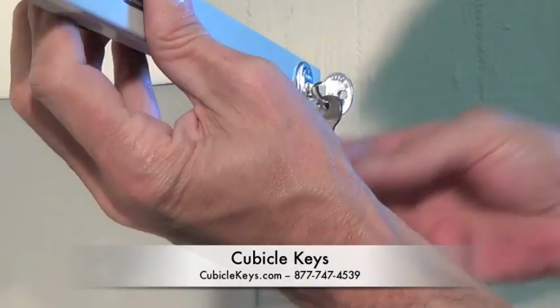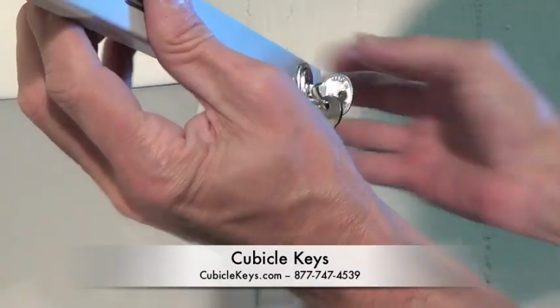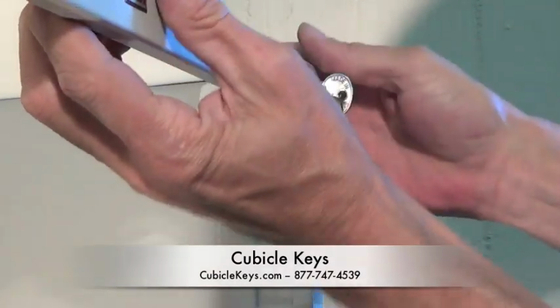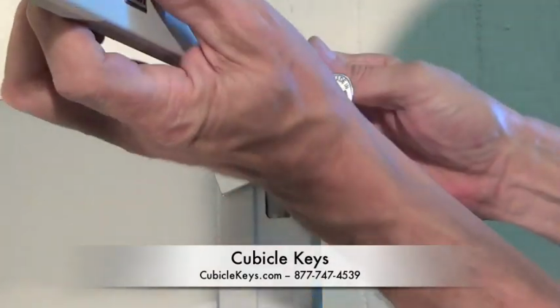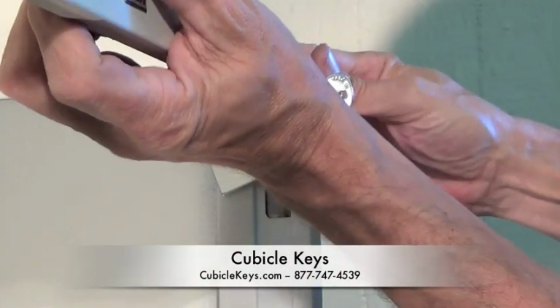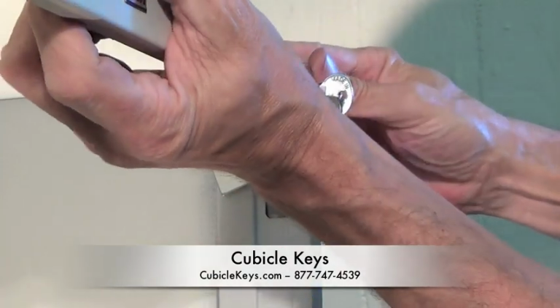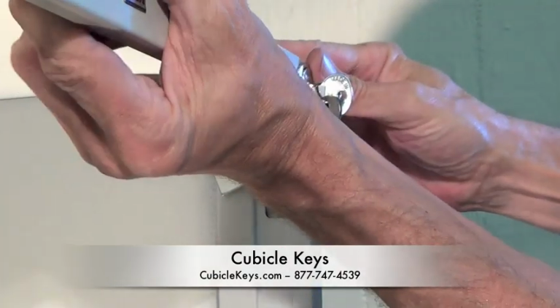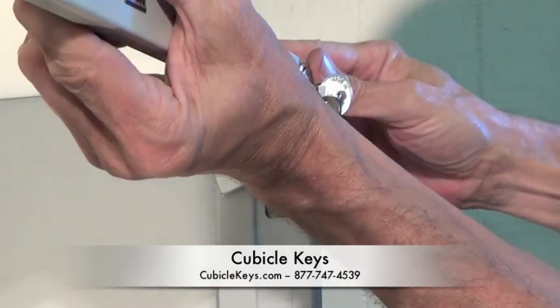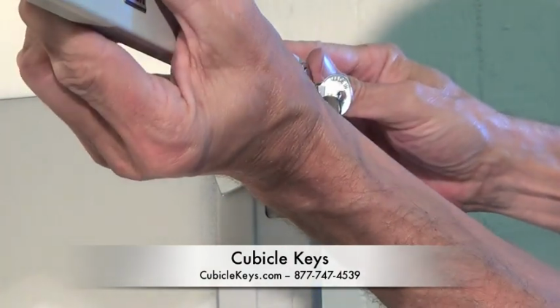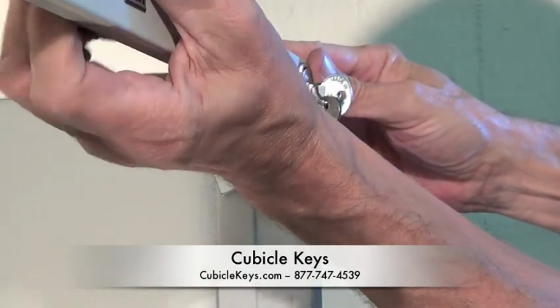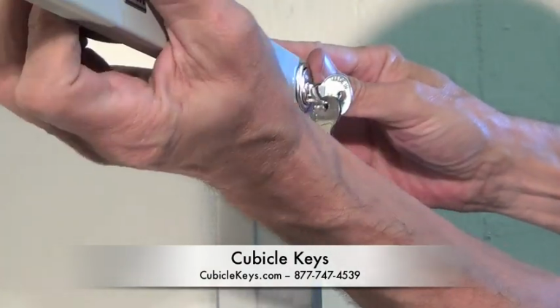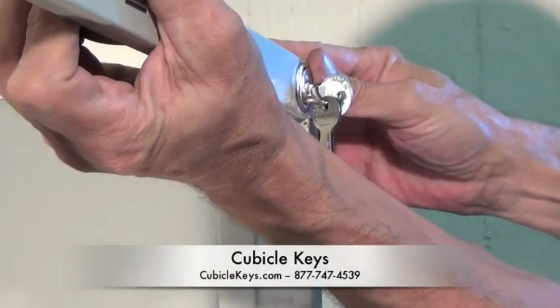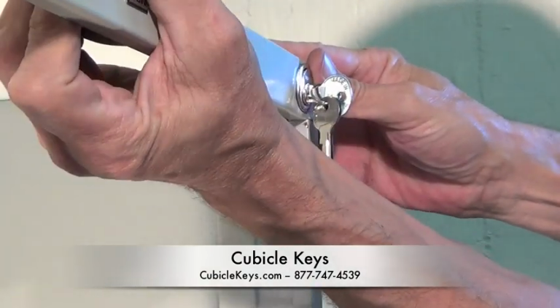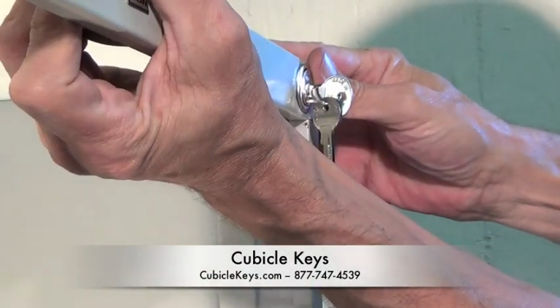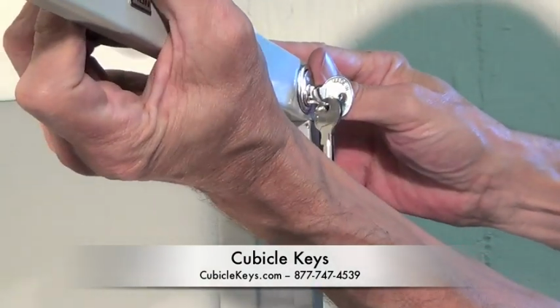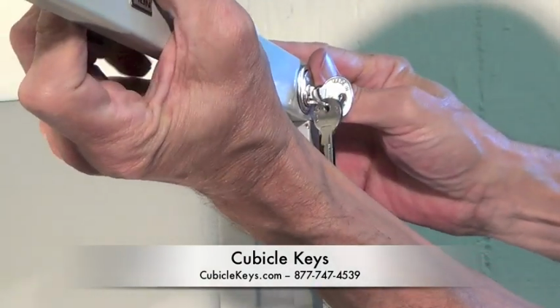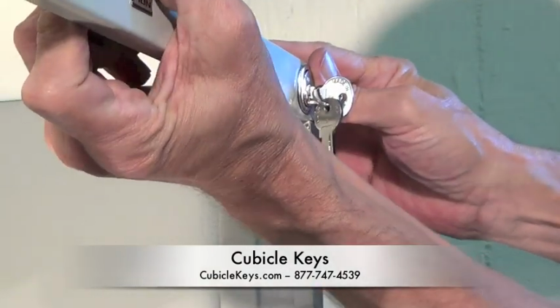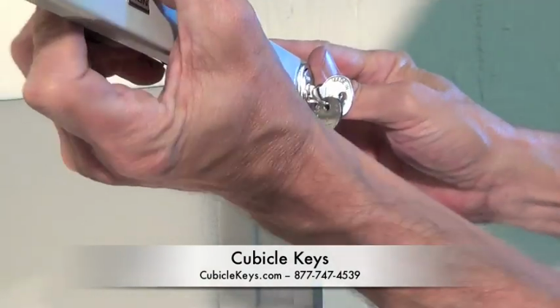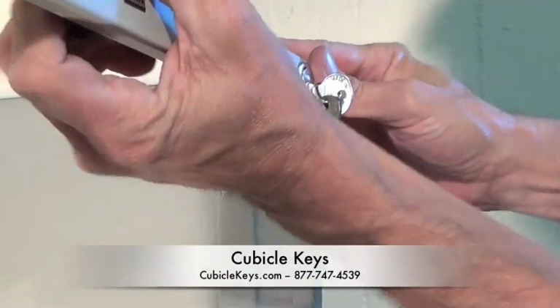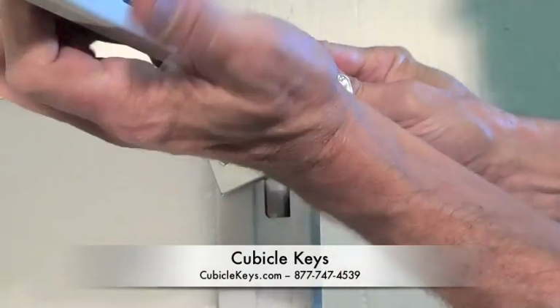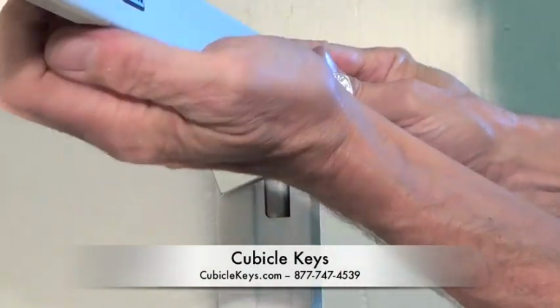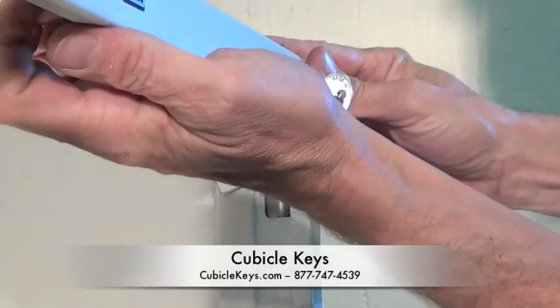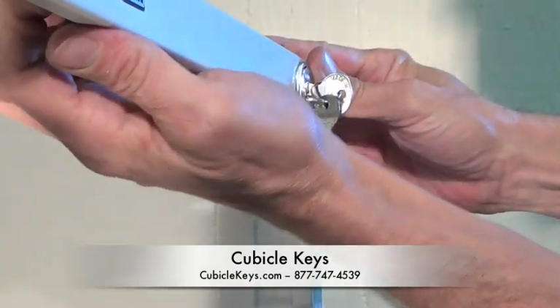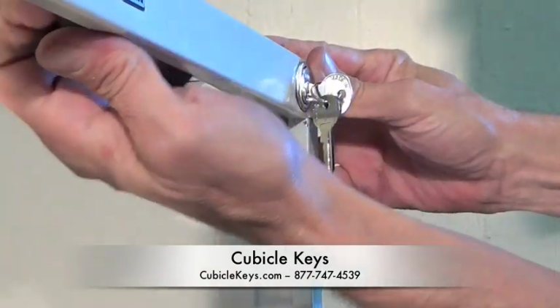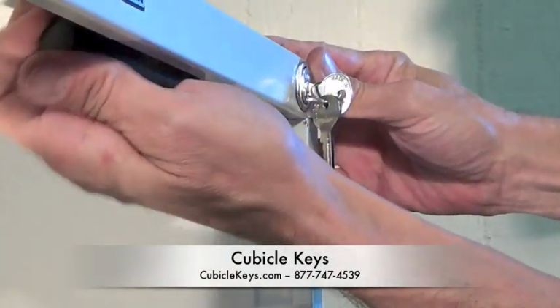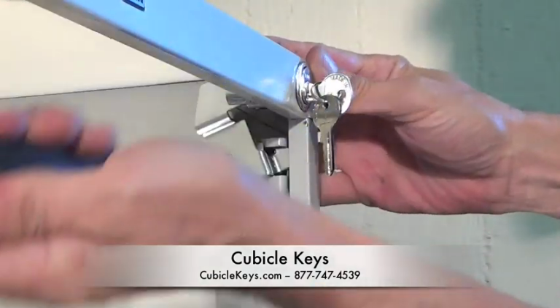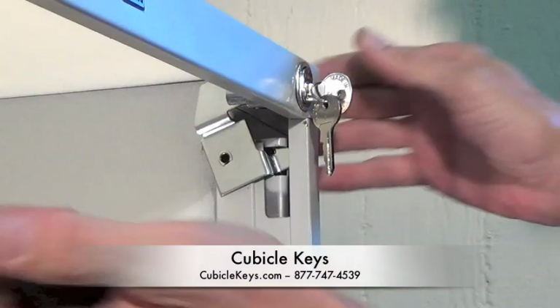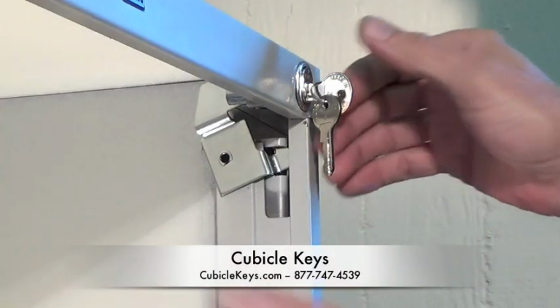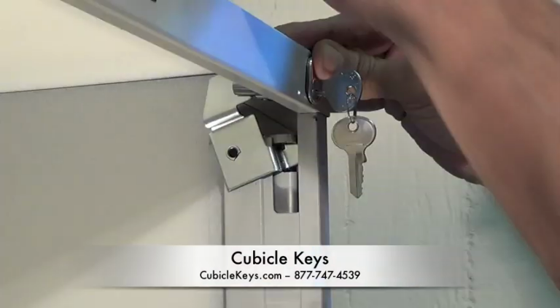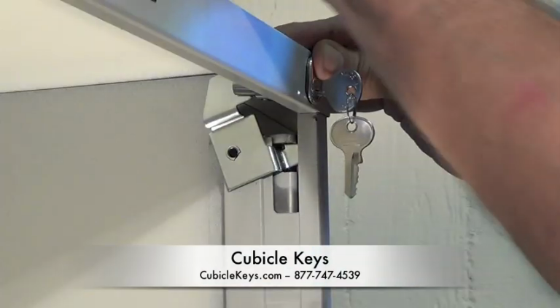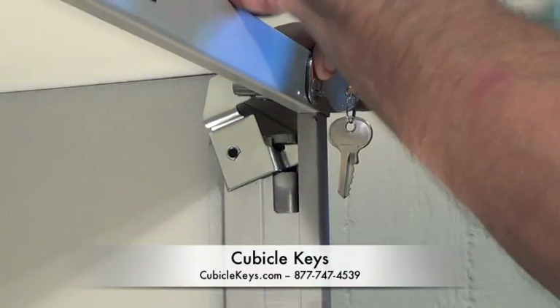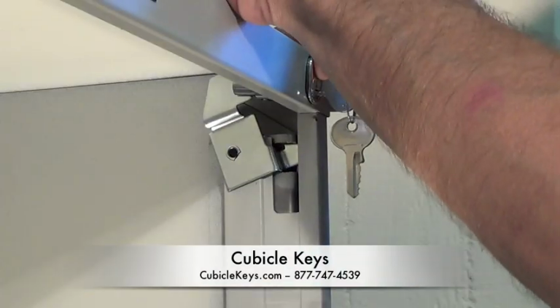Once completely installed, the lock will be firmly and safely attached to the cabinet.